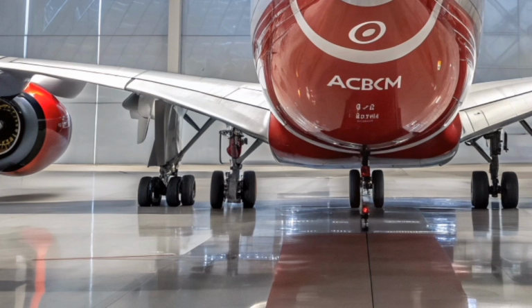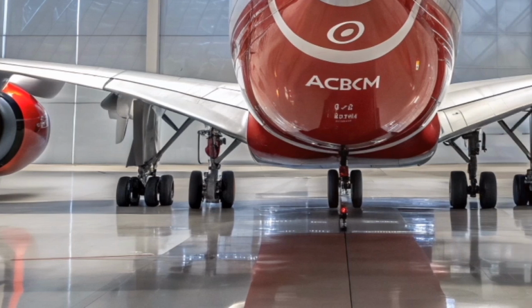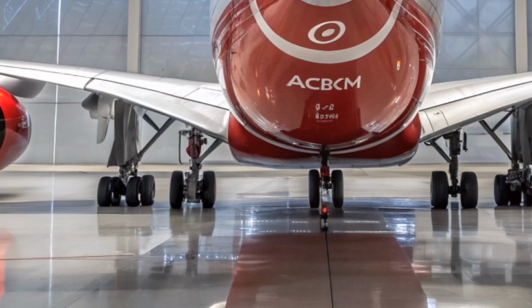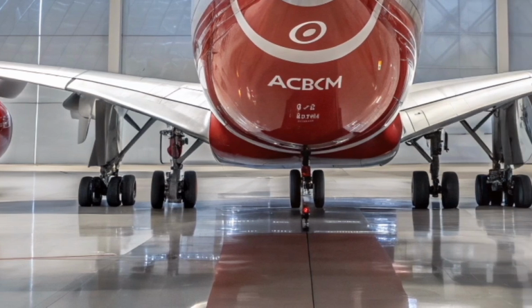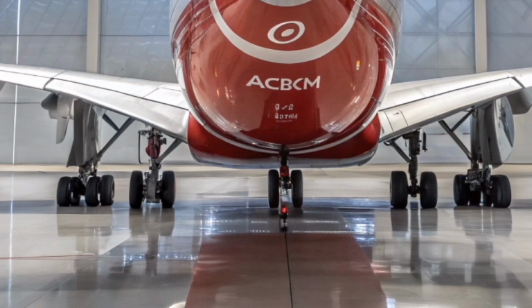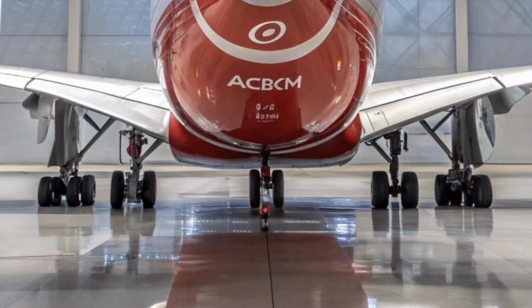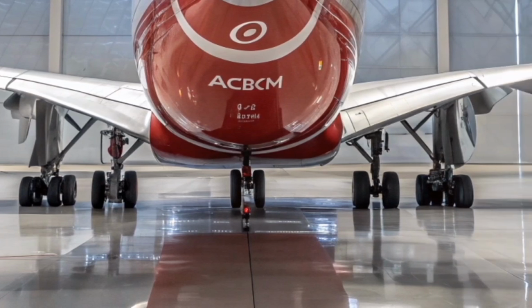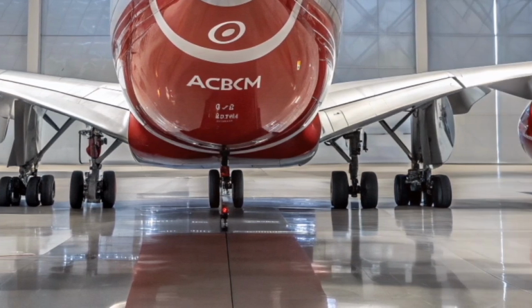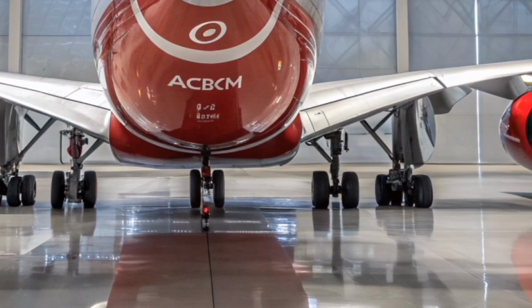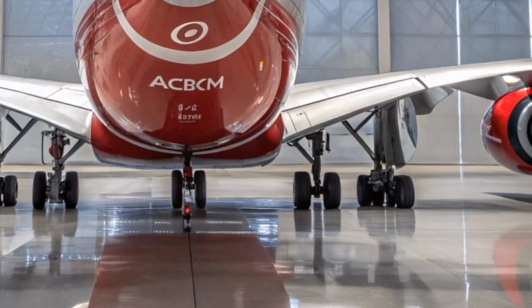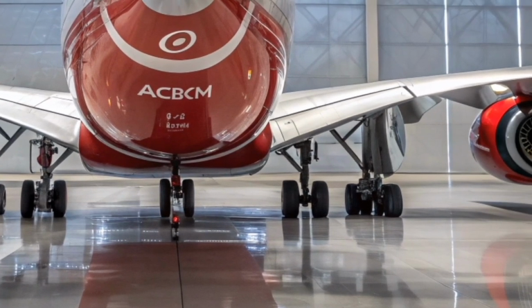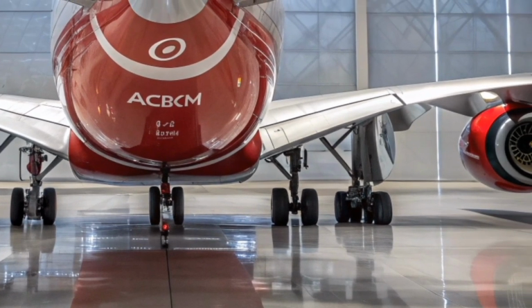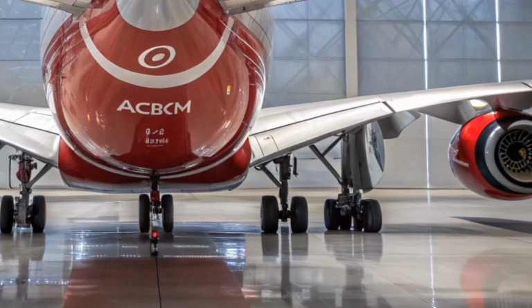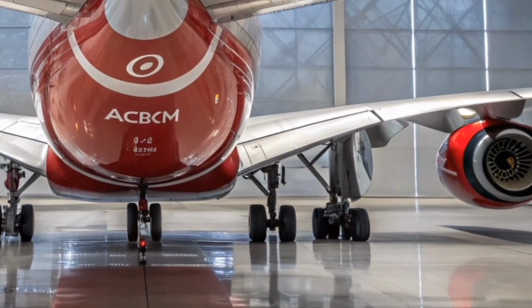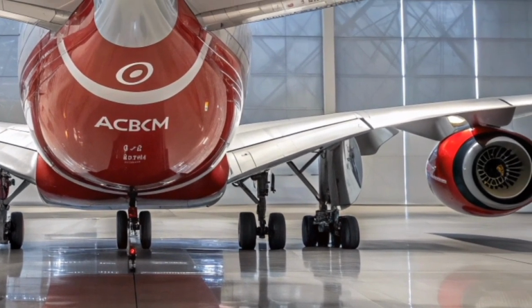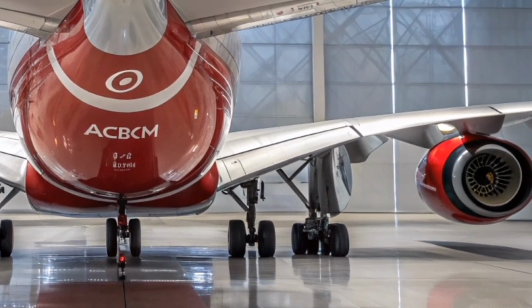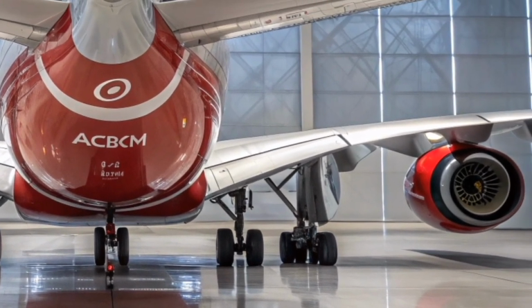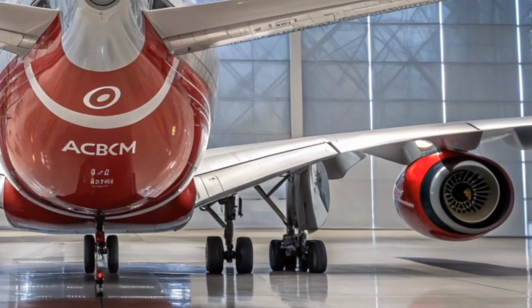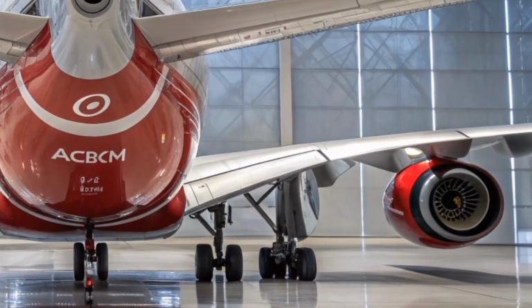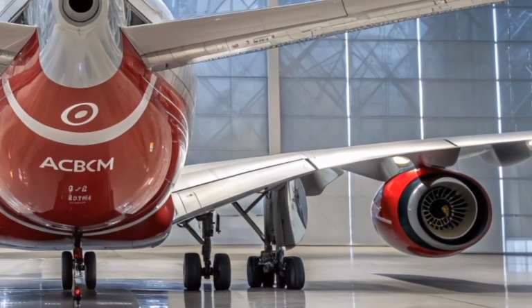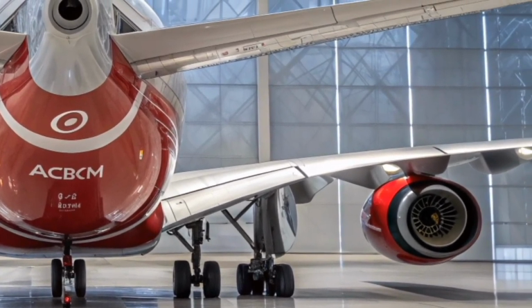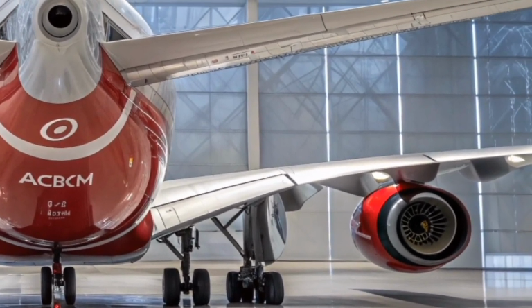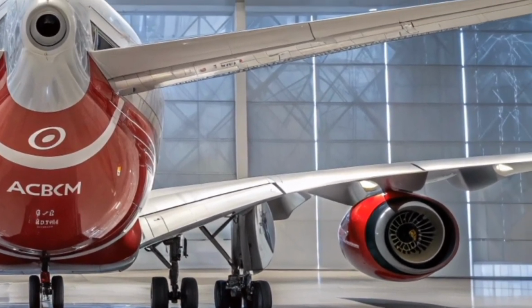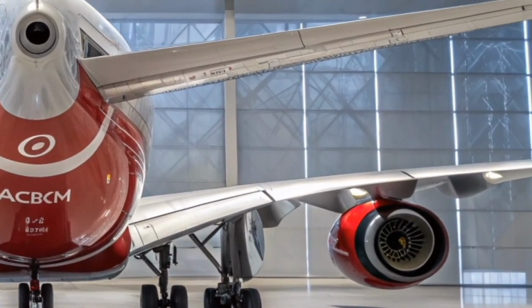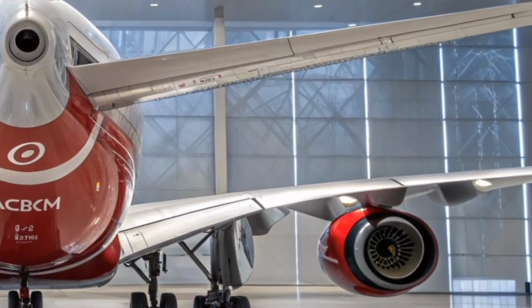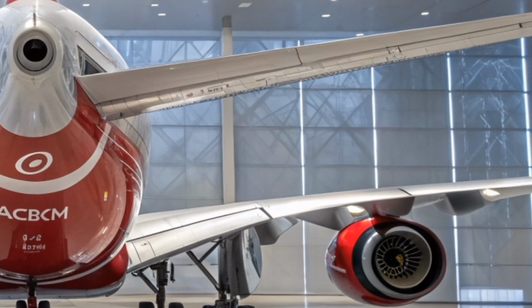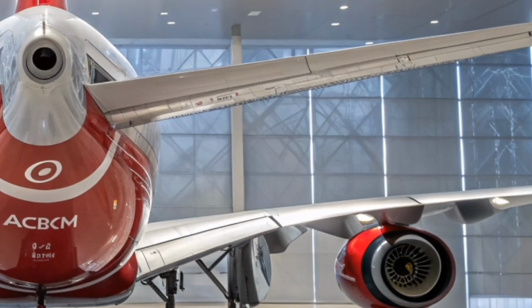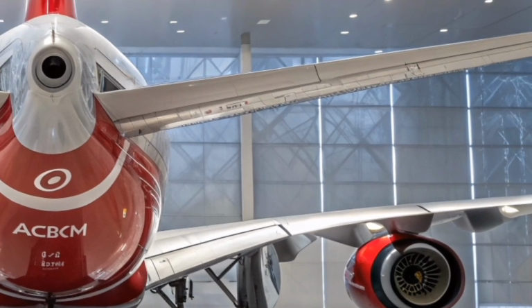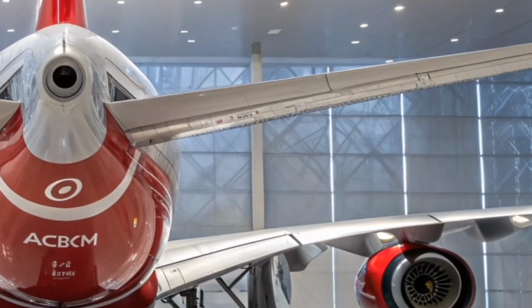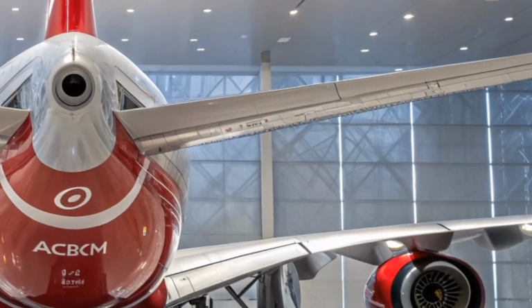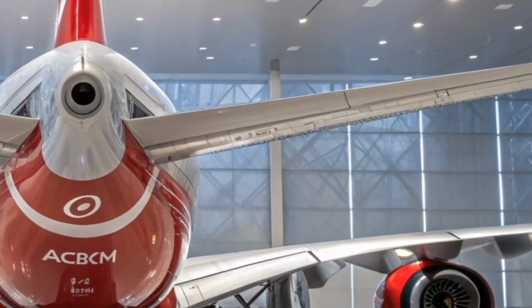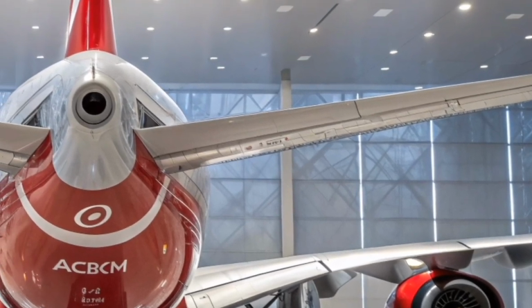Passenger experience is the true highlight of the new A380. Each seat across all classes now offers smart connectivity, wireless charging, and immersive entertainment systems with 4K displays.